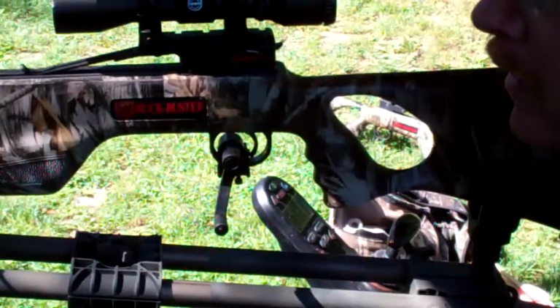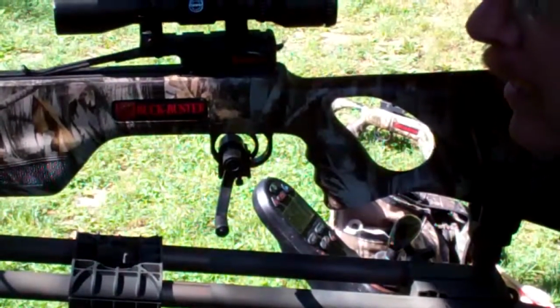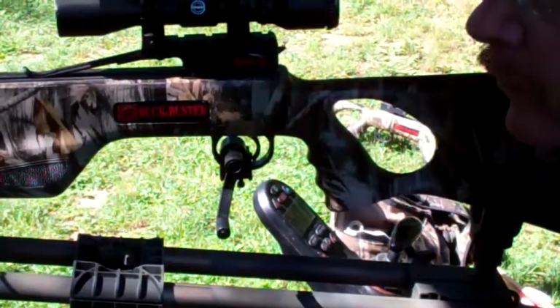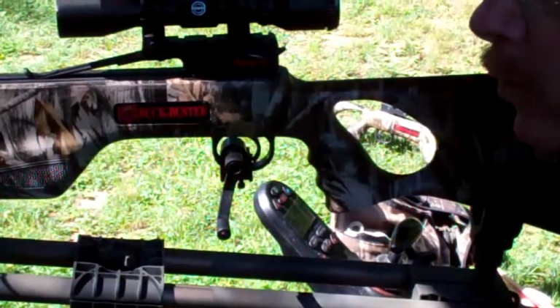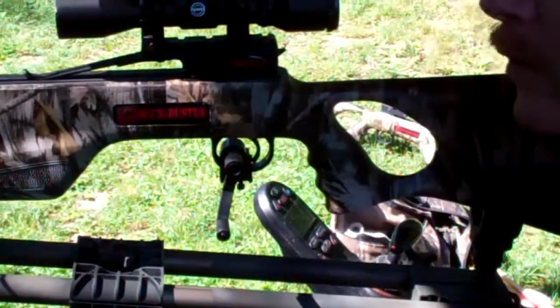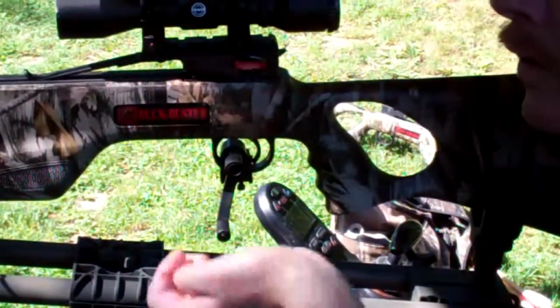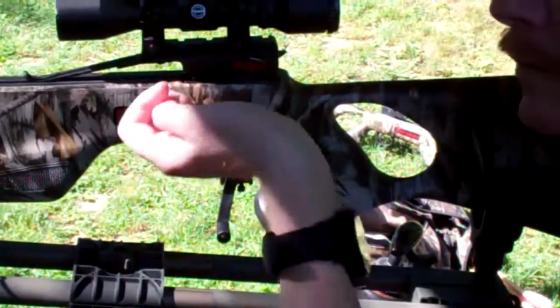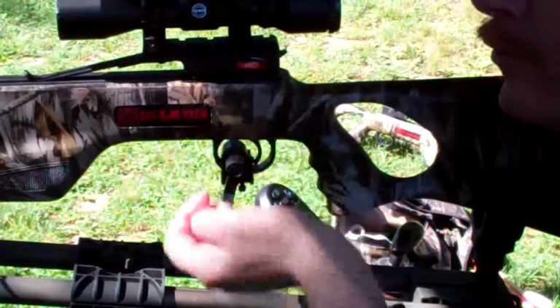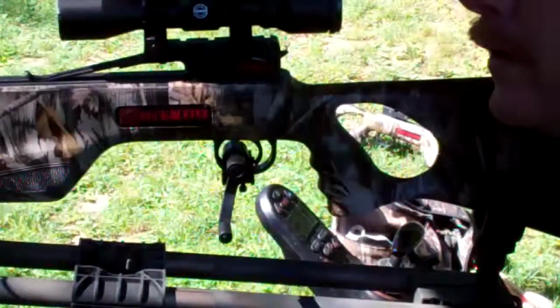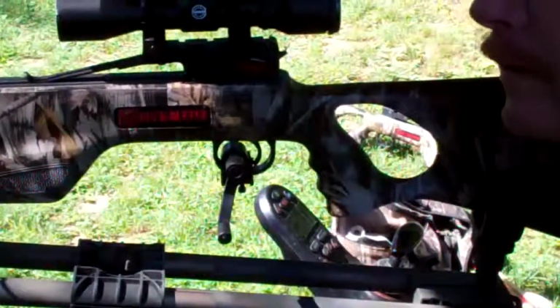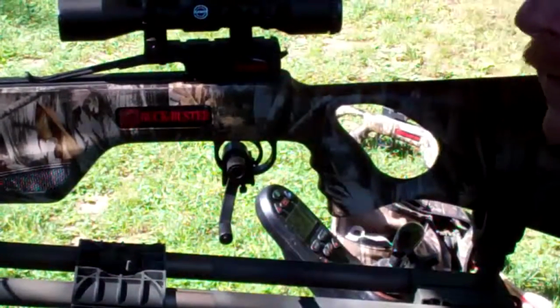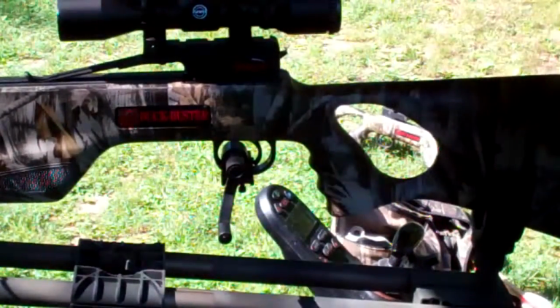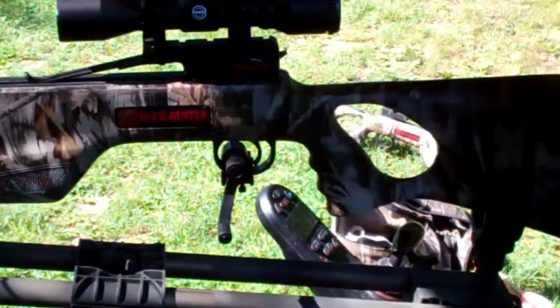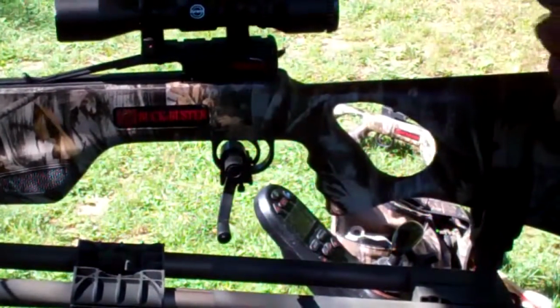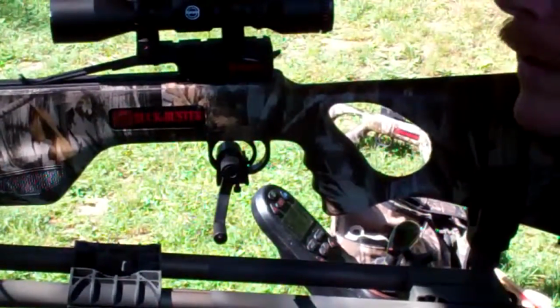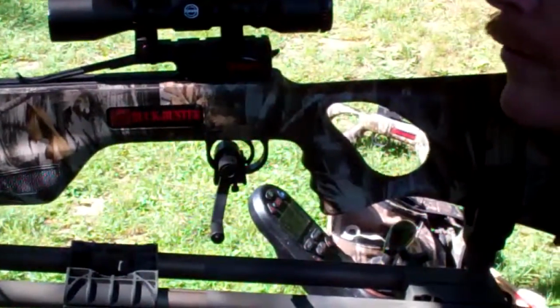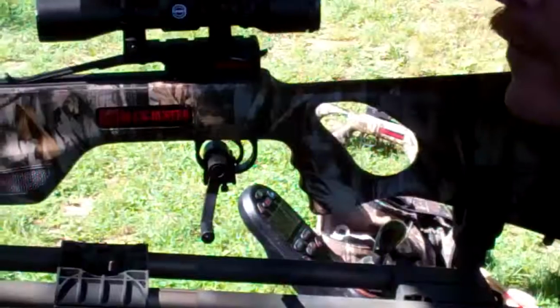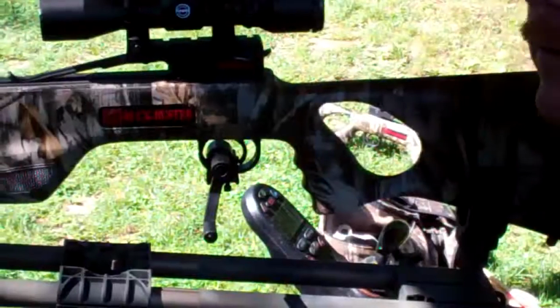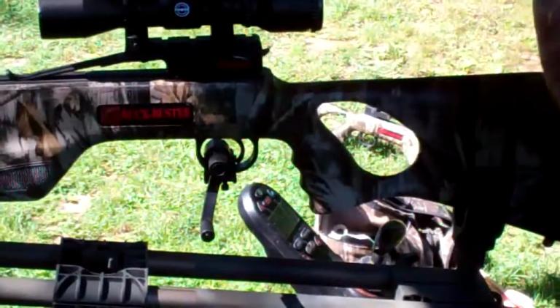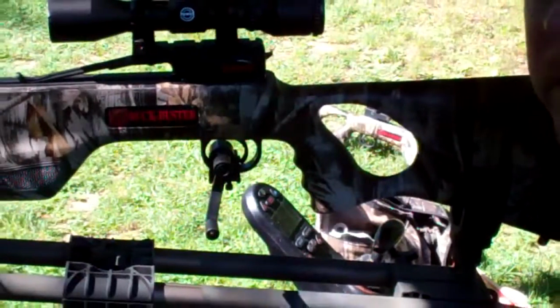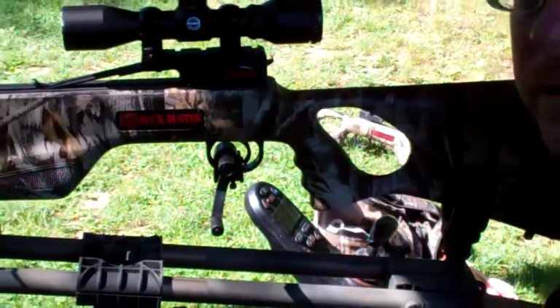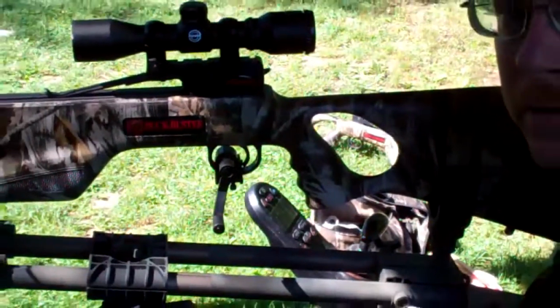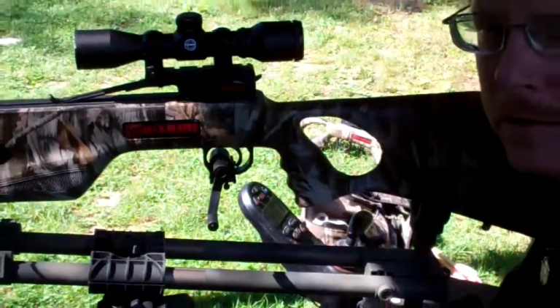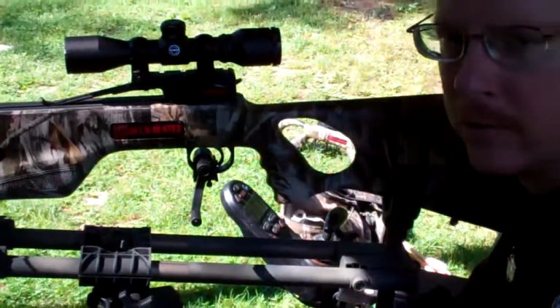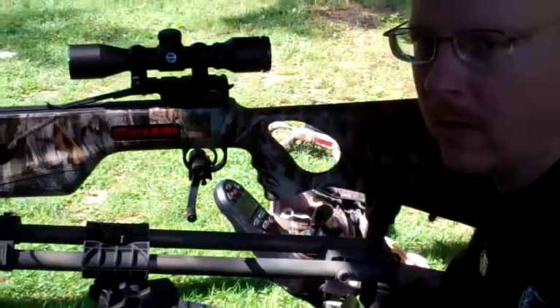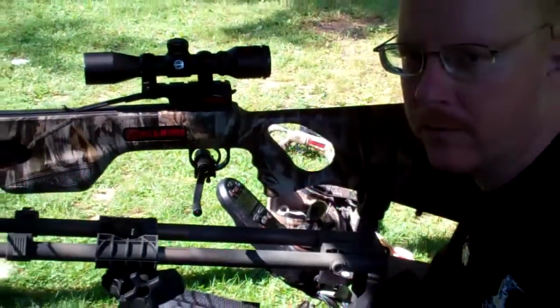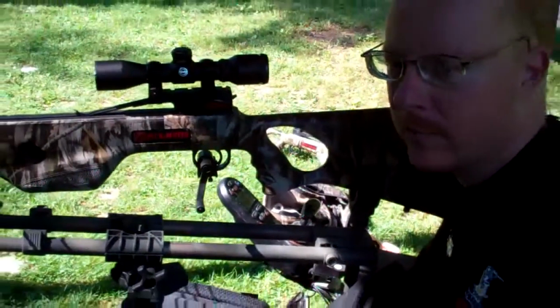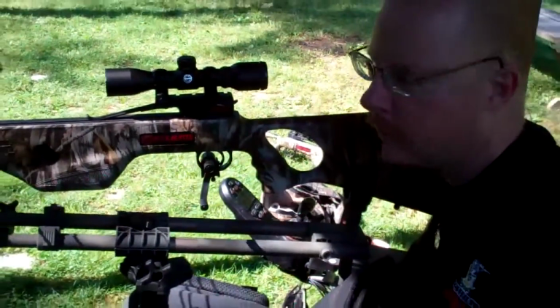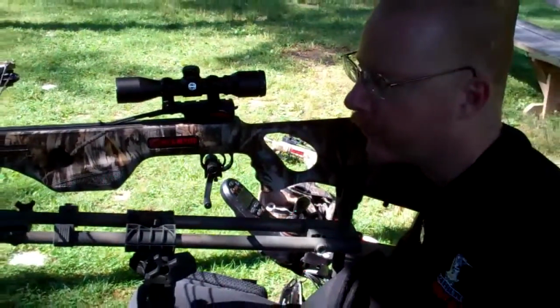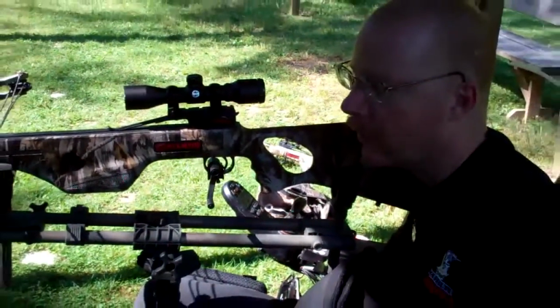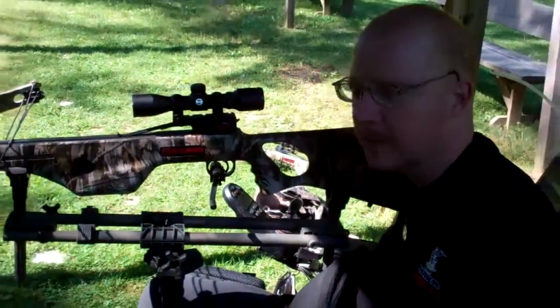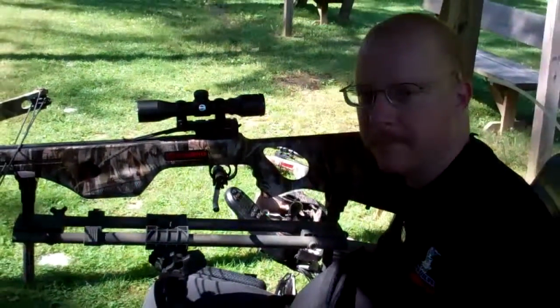This morning we're going to be shooting at 20, 30, and 40 yards with the crossbow.